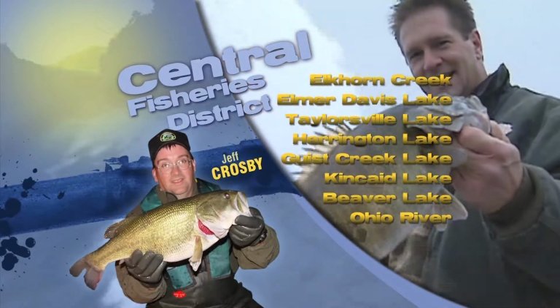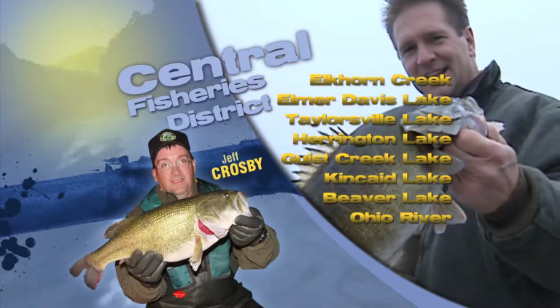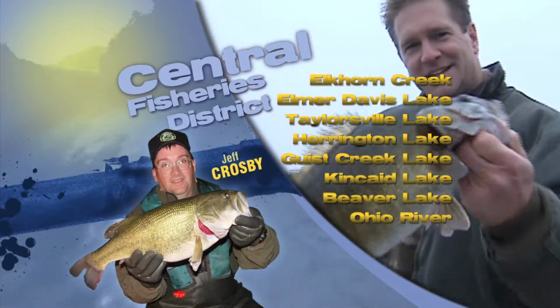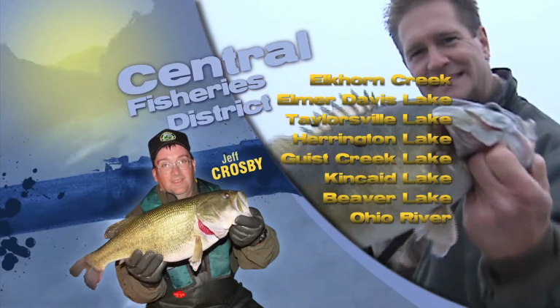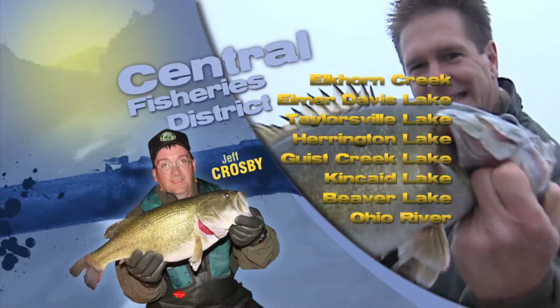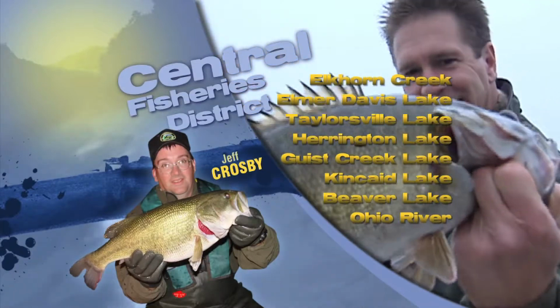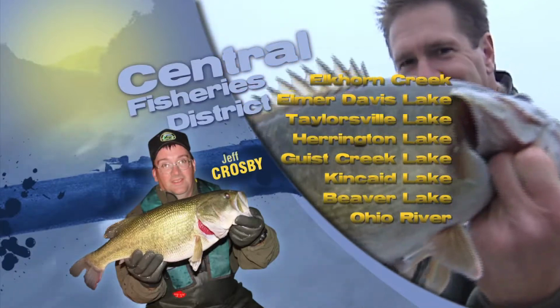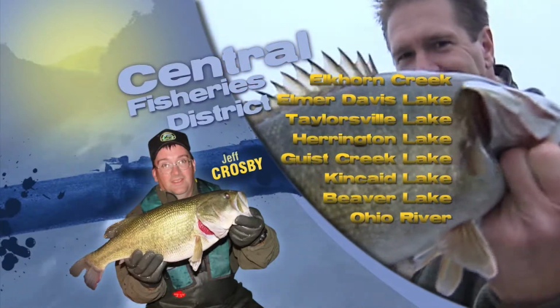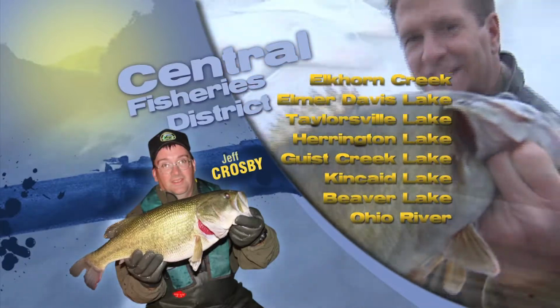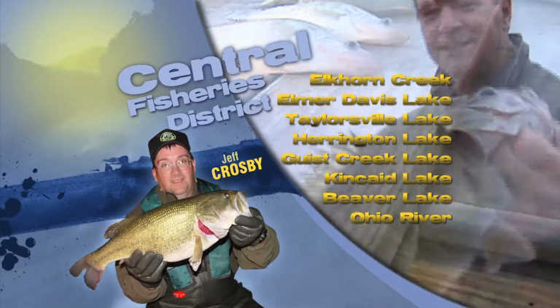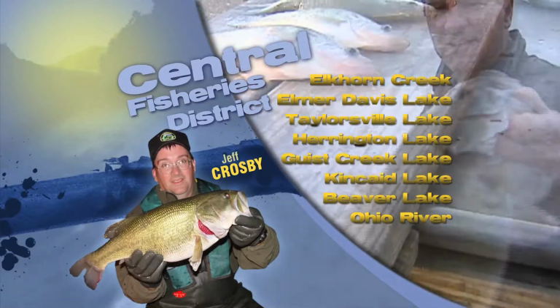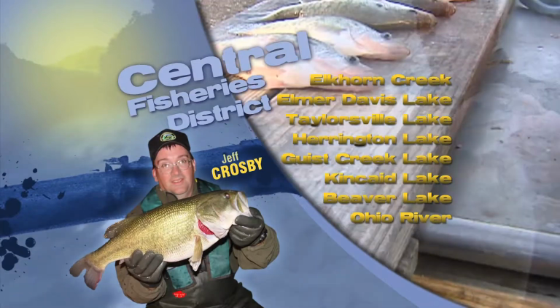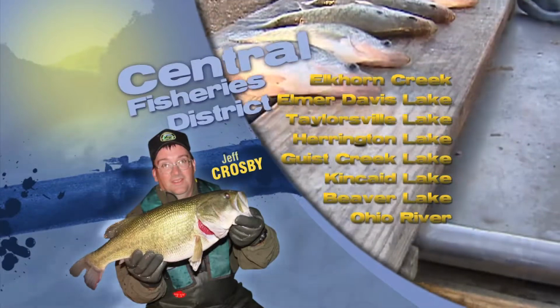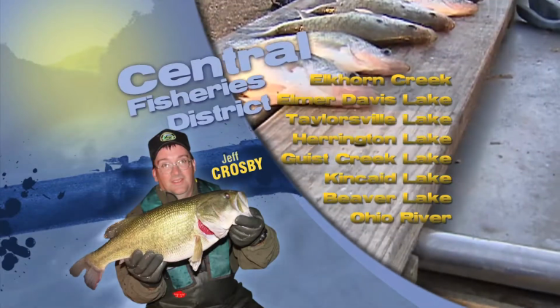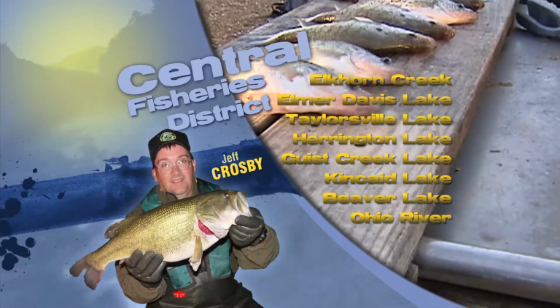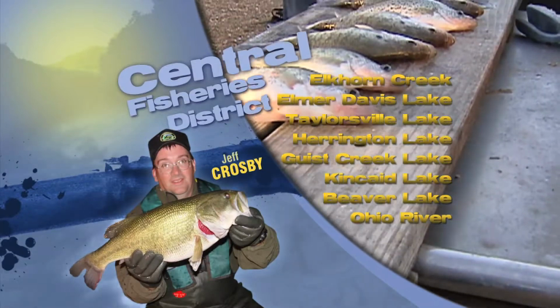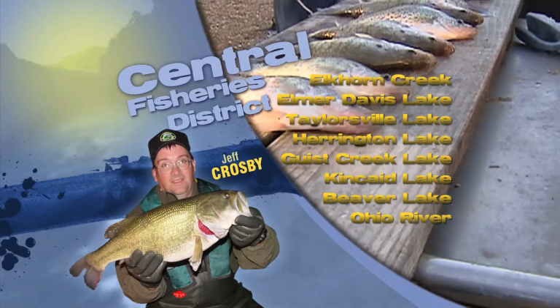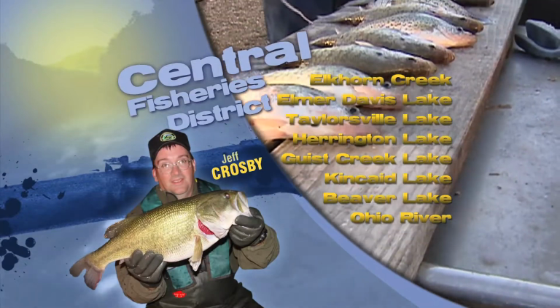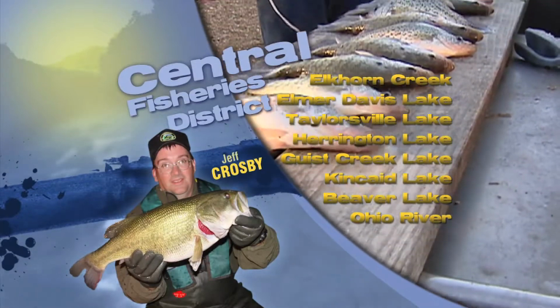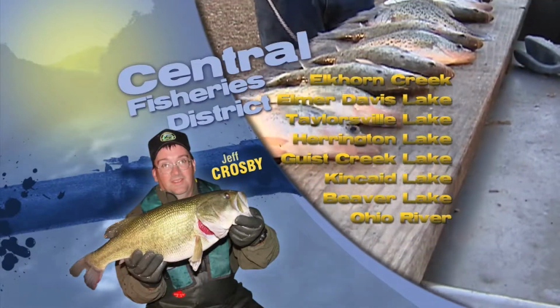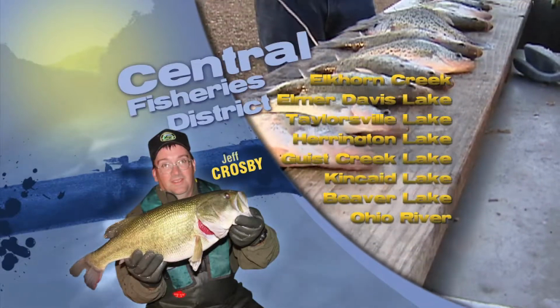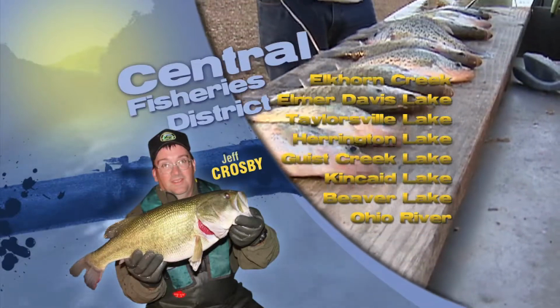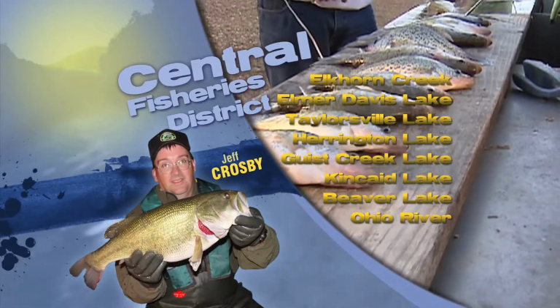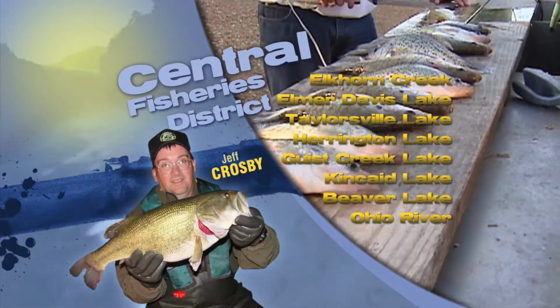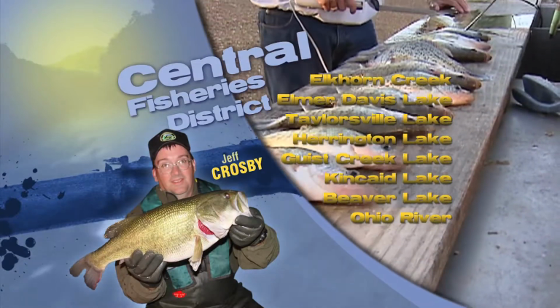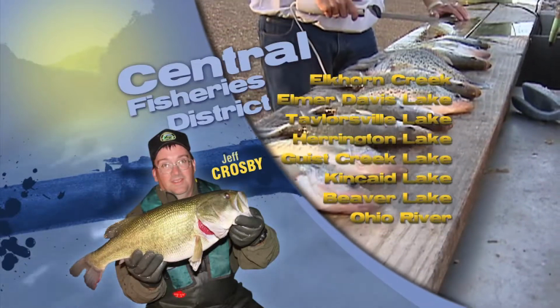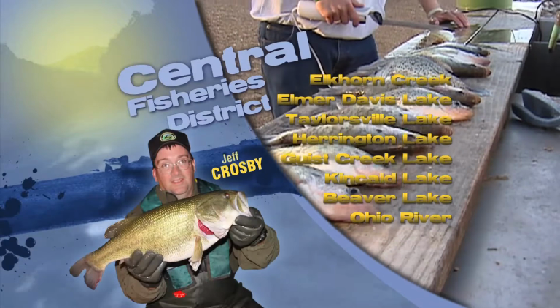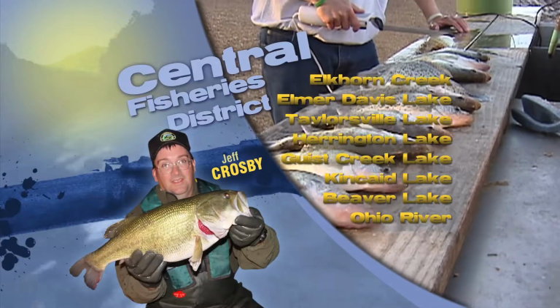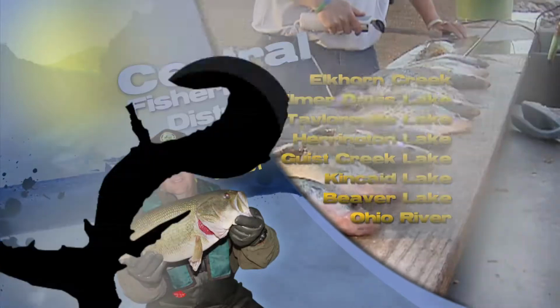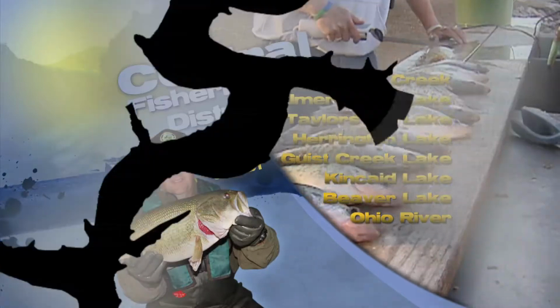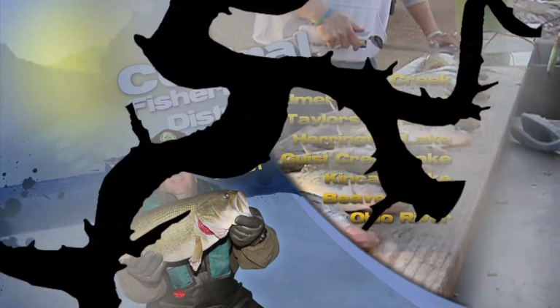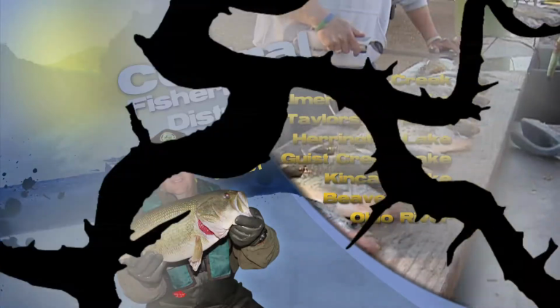Remember to ask for permission when entering private property. So grab a pole and enjoy some great spring fishing.